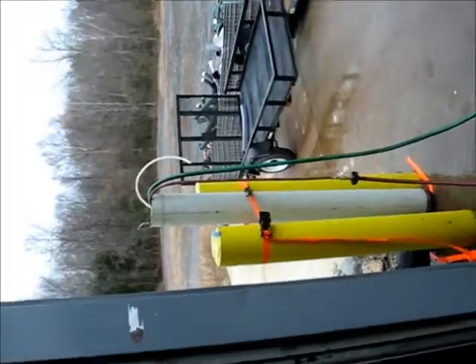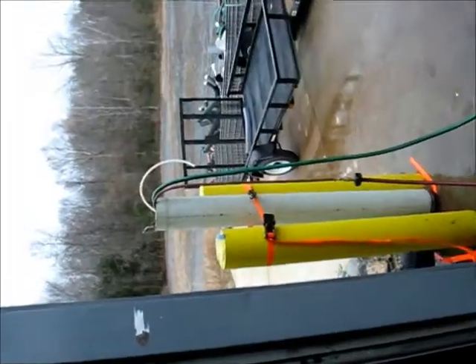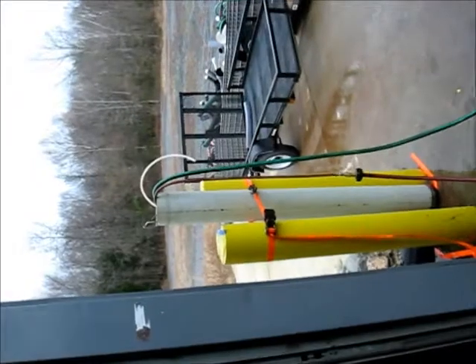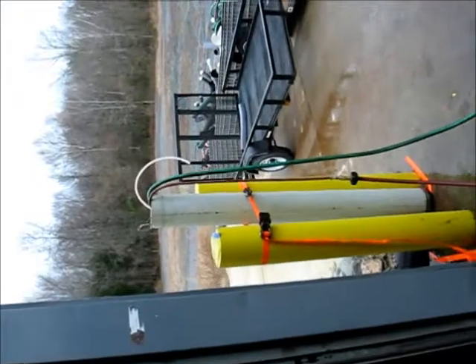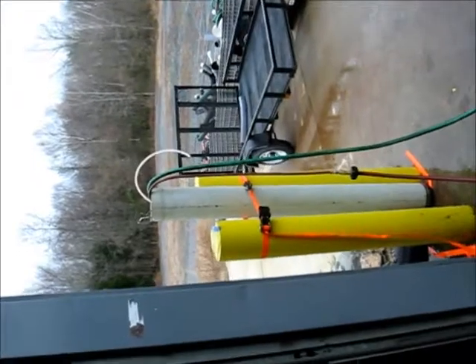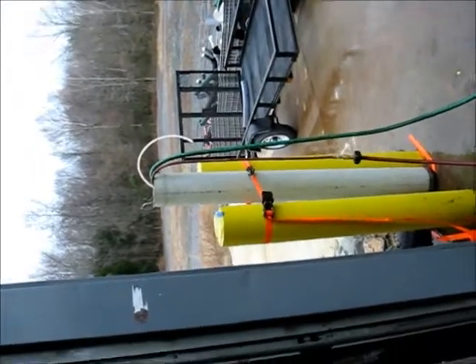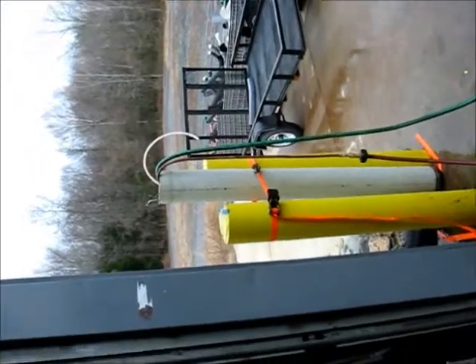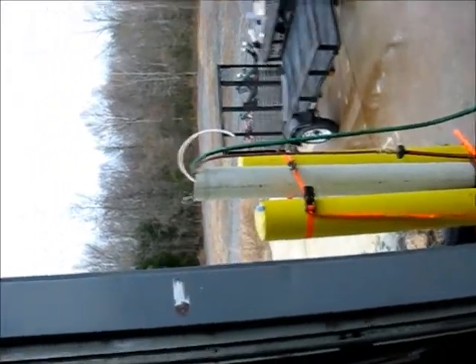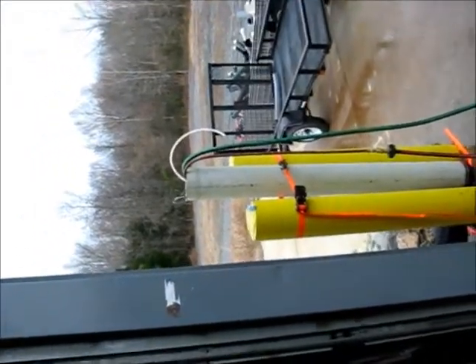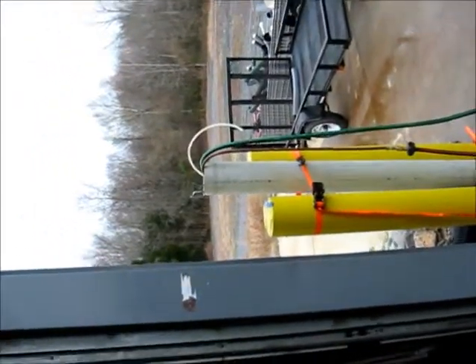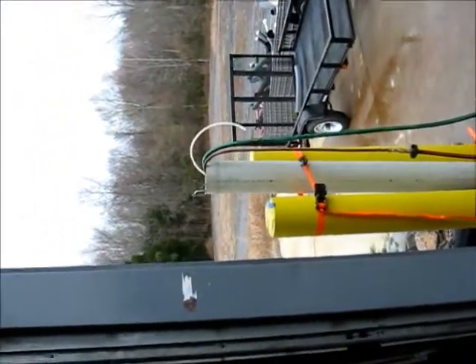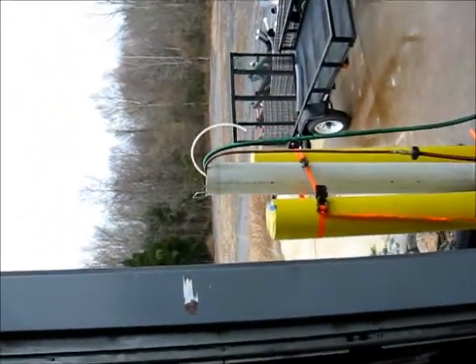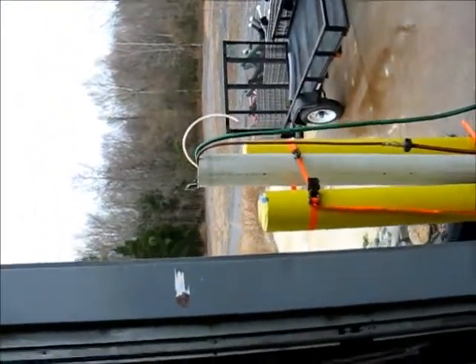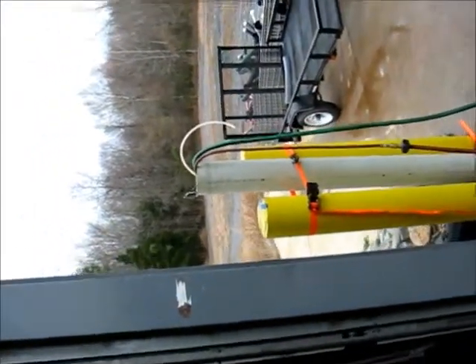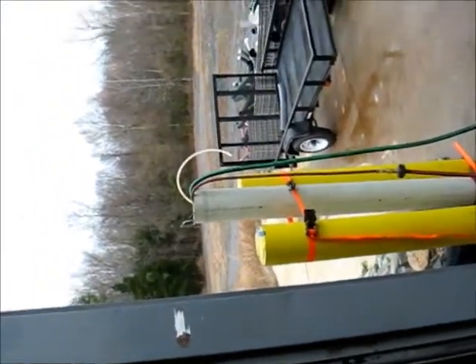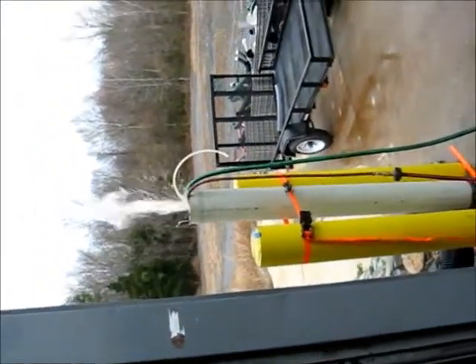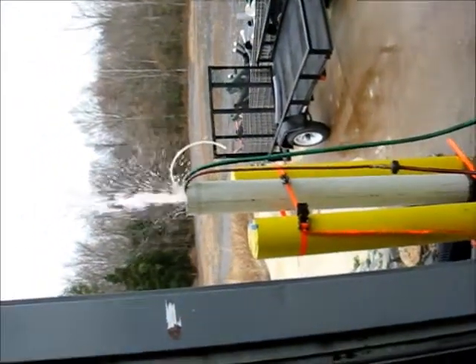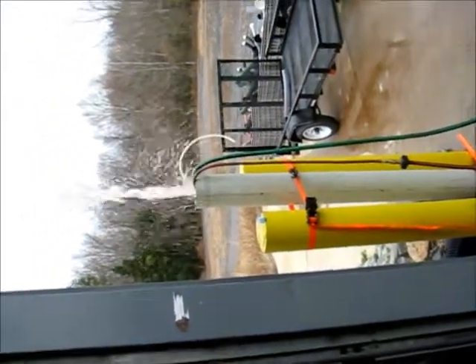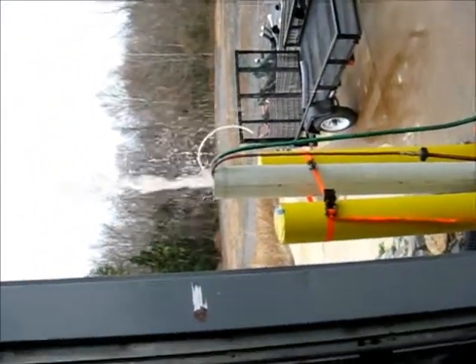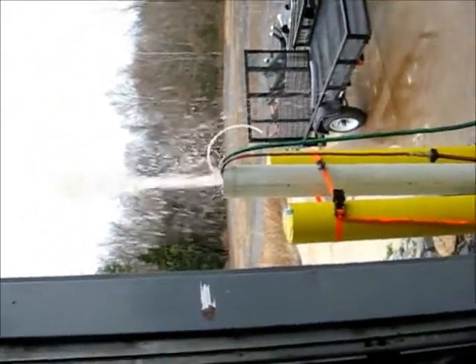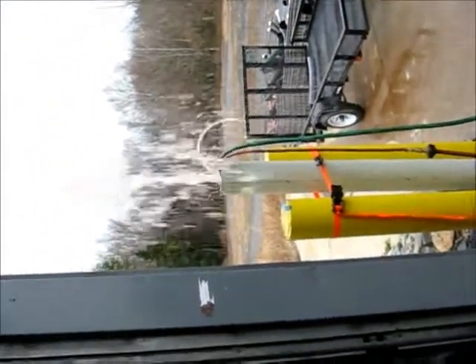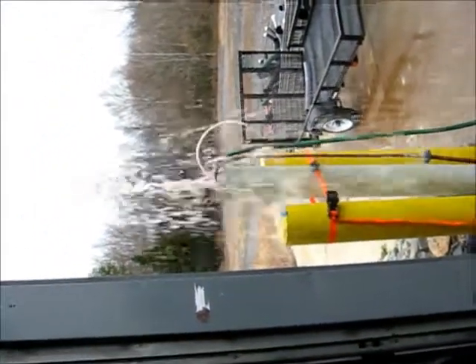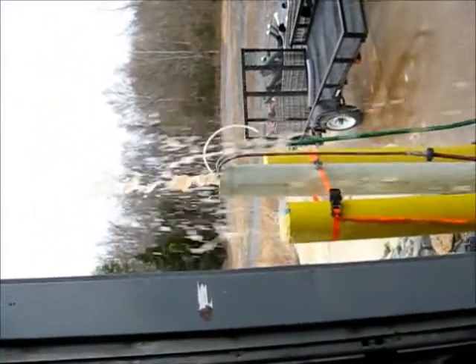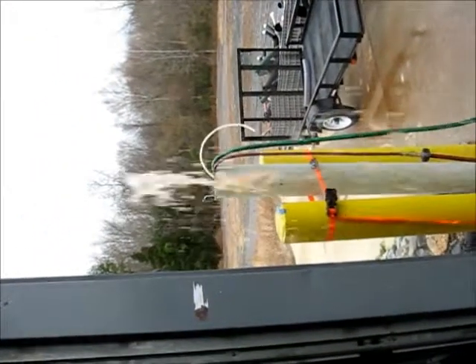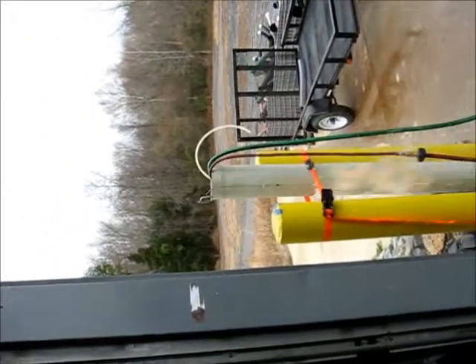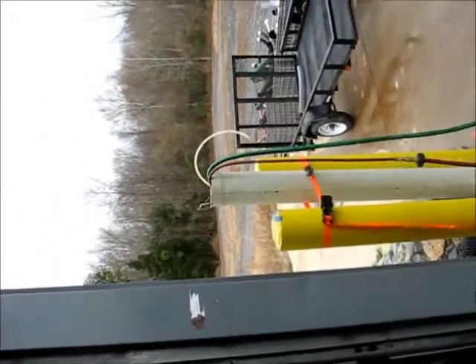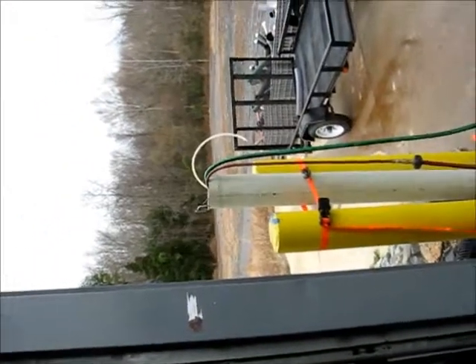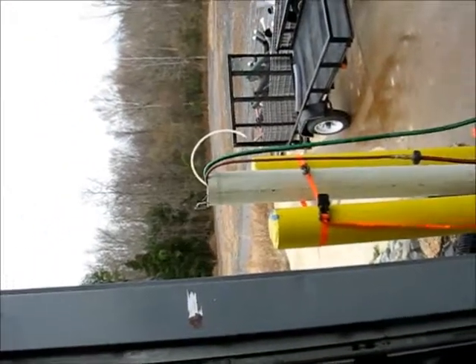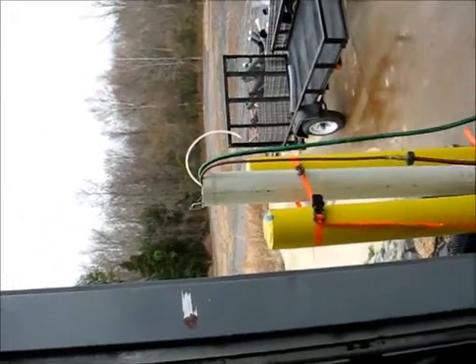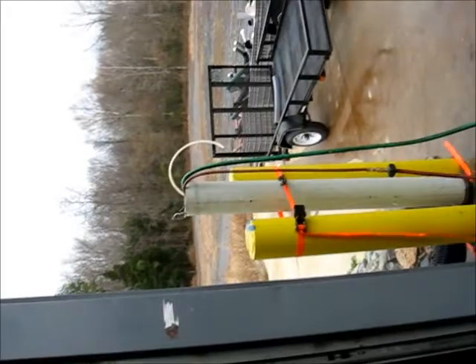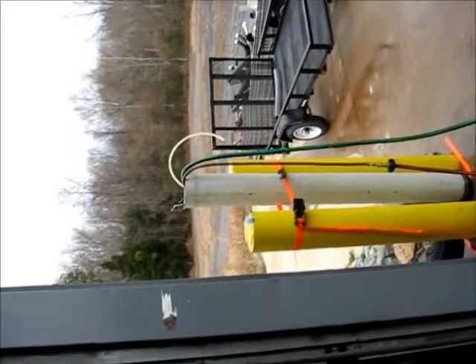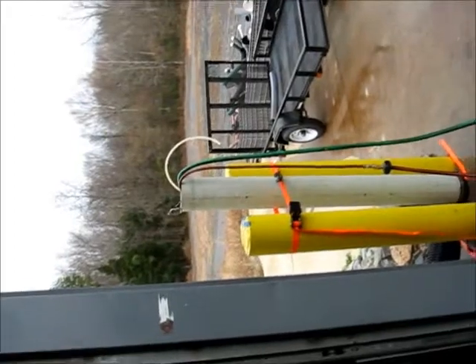Here's pump number three. That's pump number three.